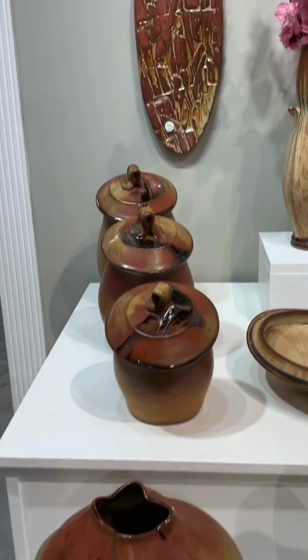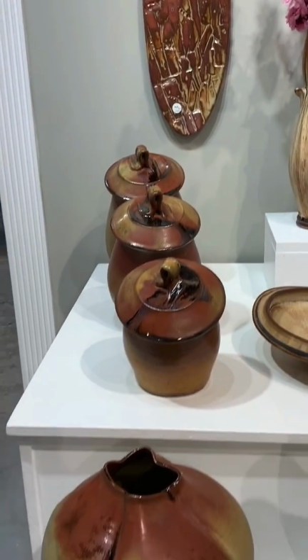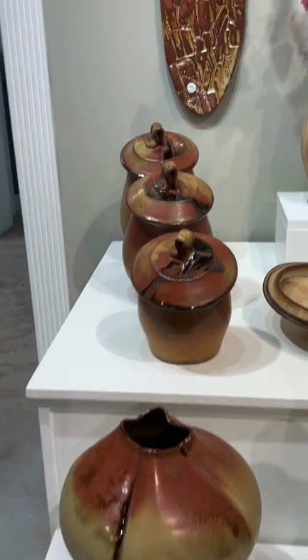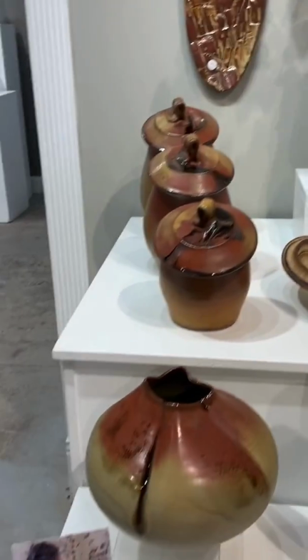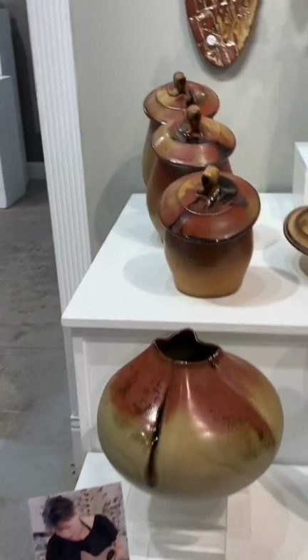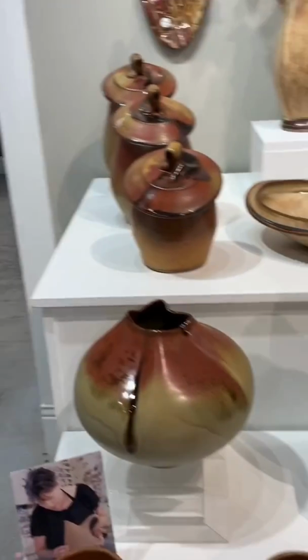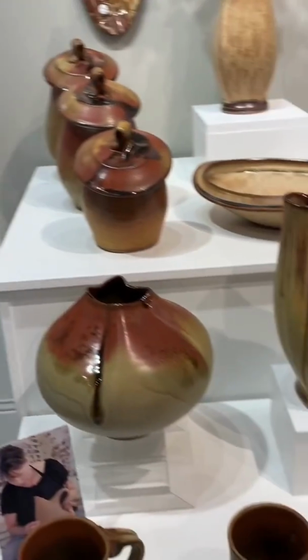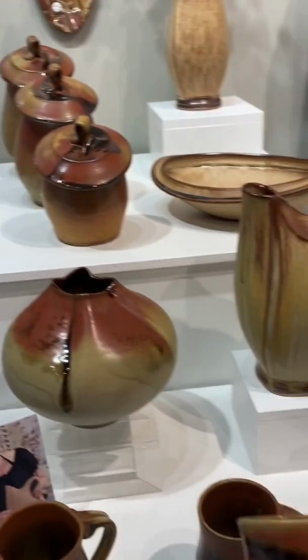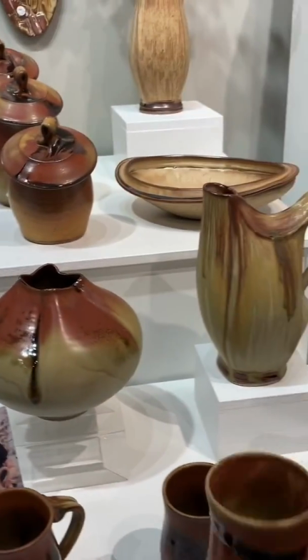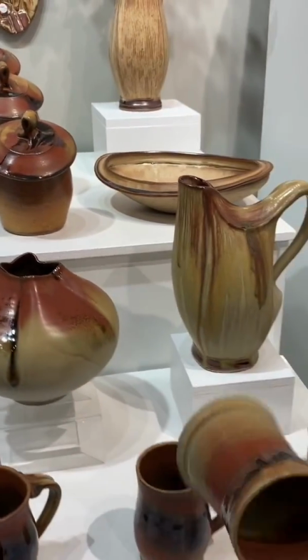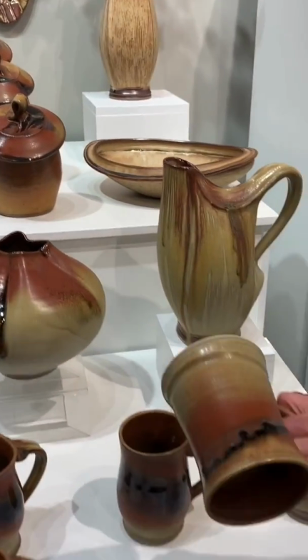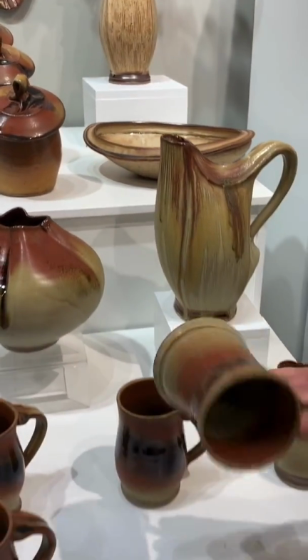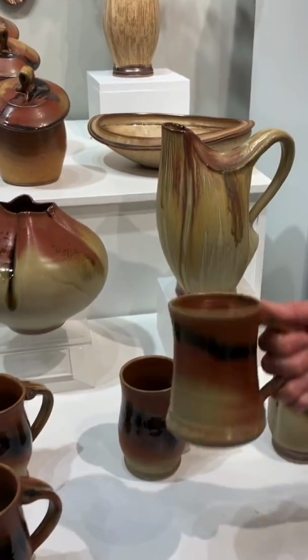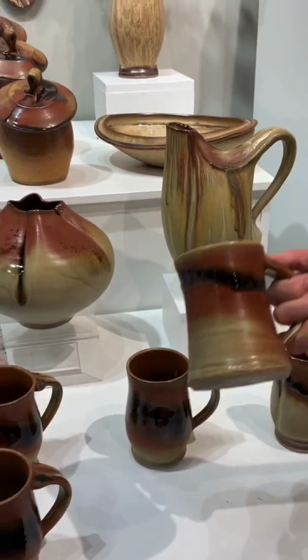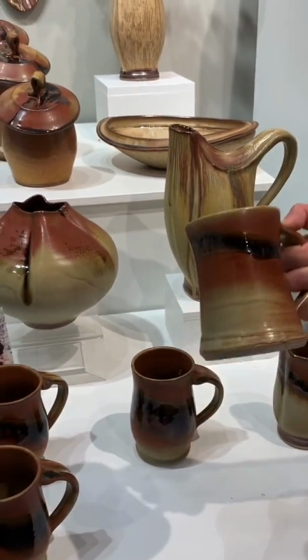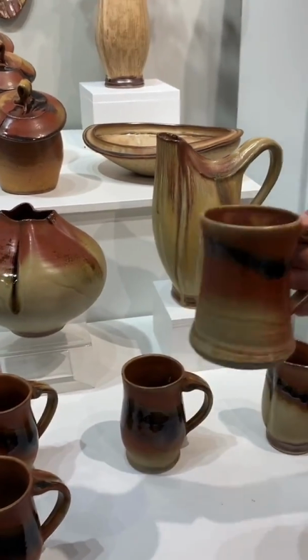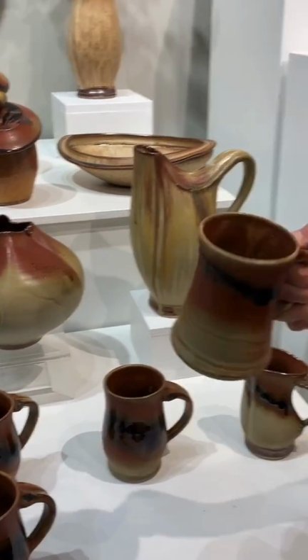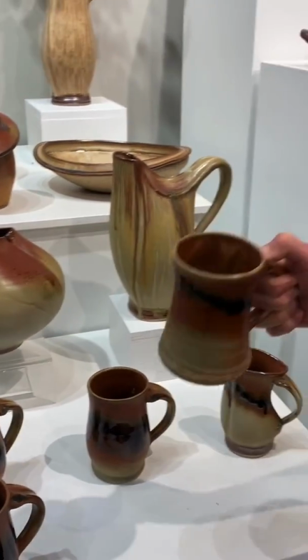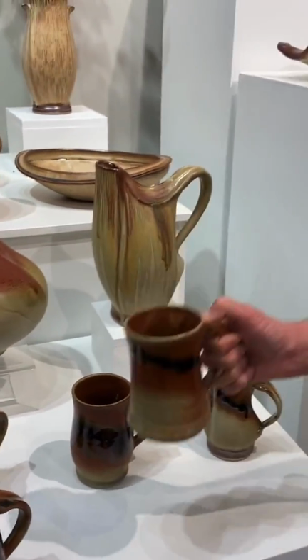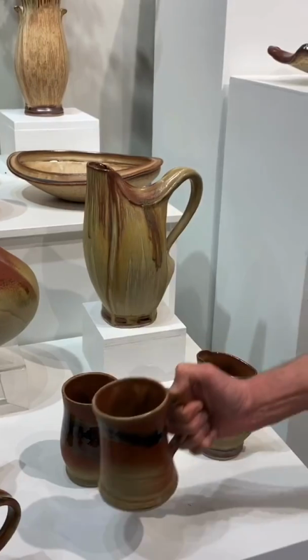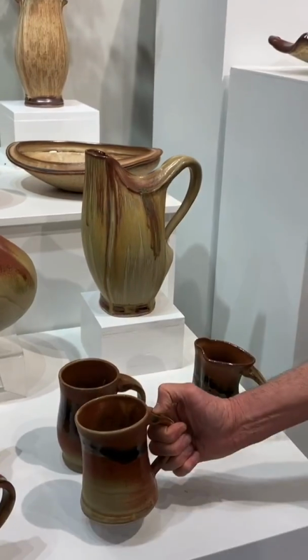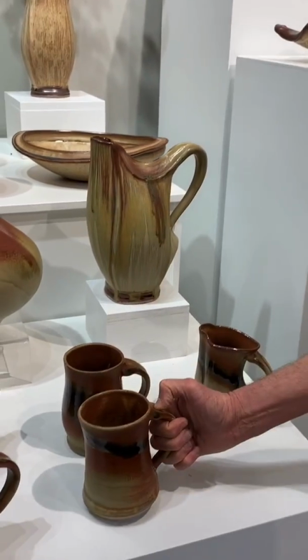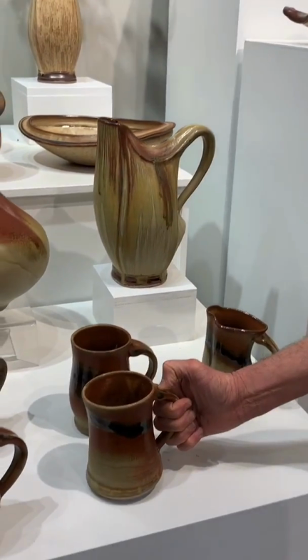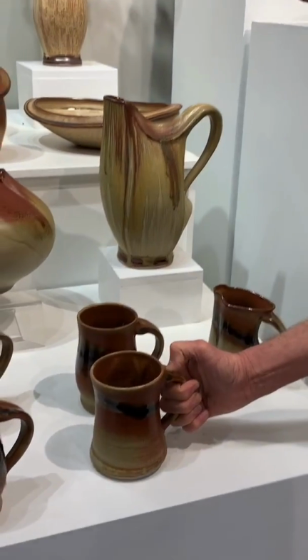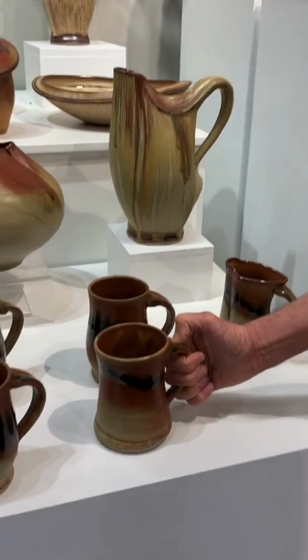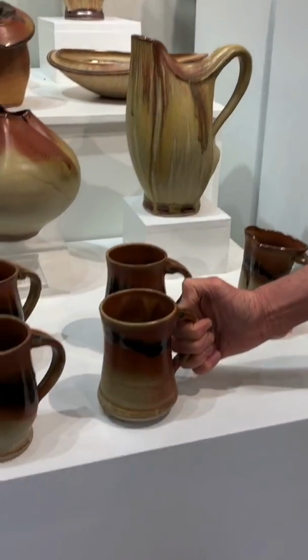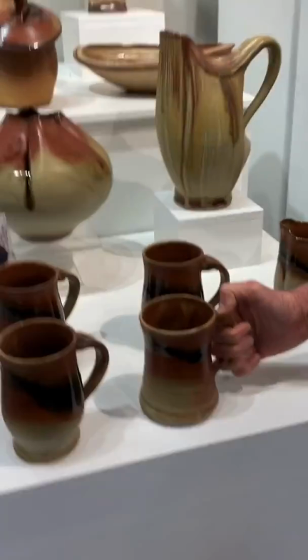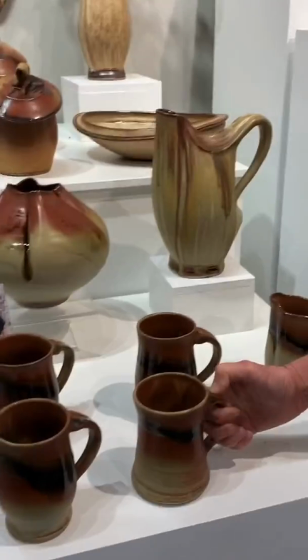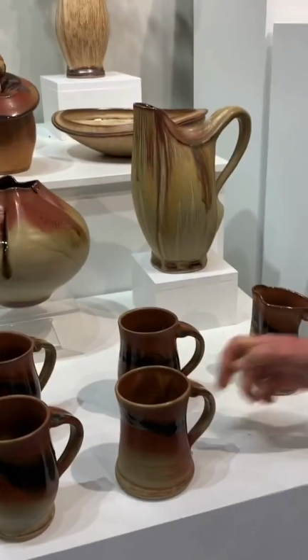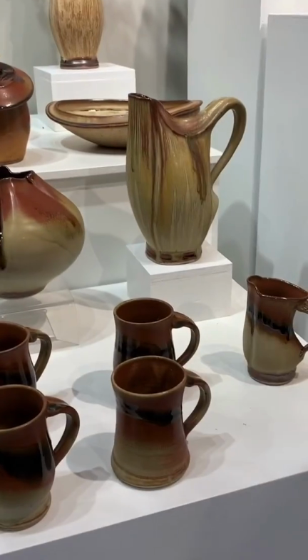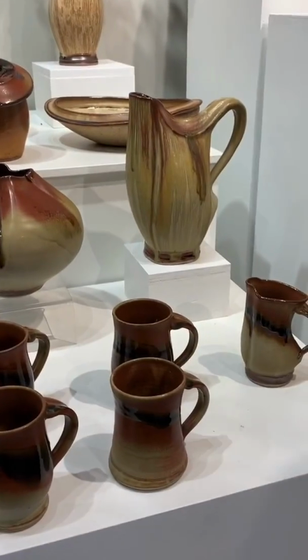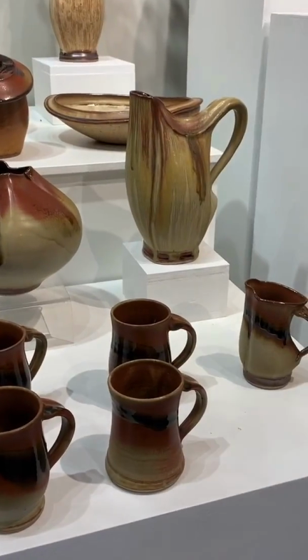And then down here are some mugs. My mugs are $50 and they hold about 12 ounces, so it's a good cup of coffee.